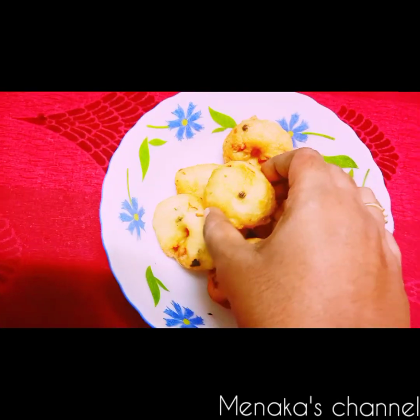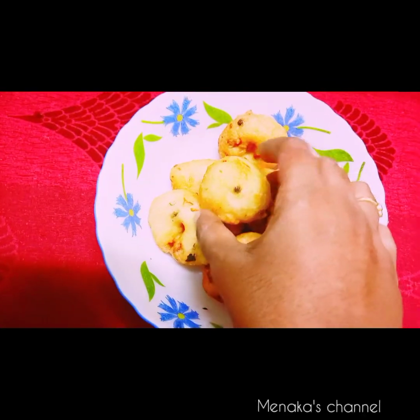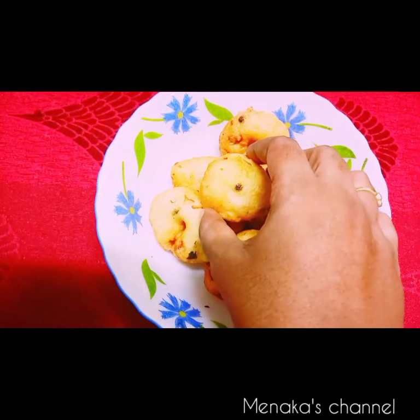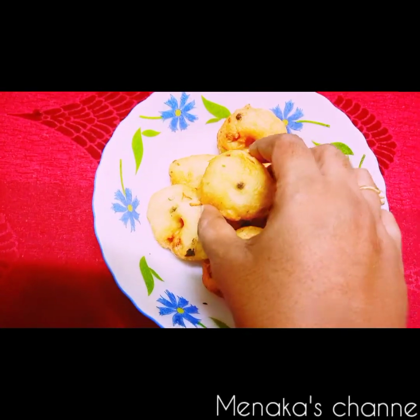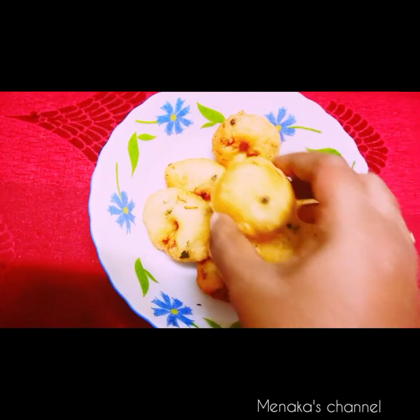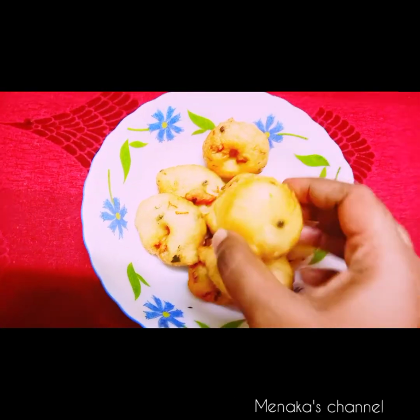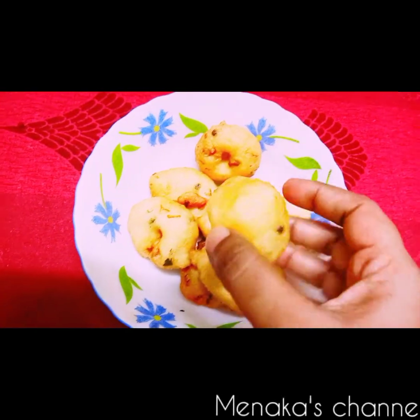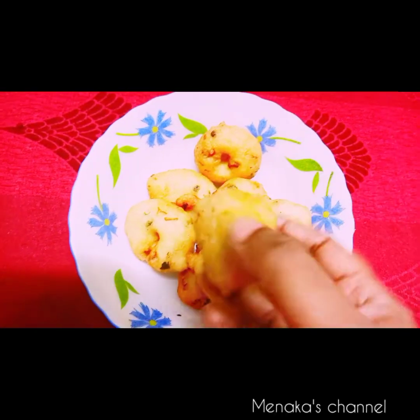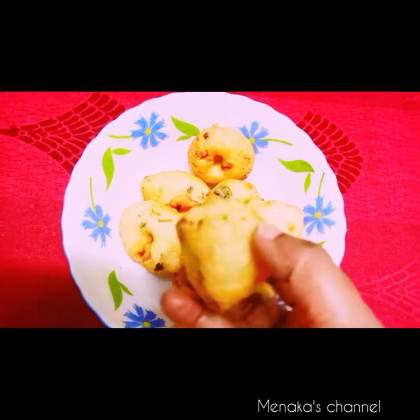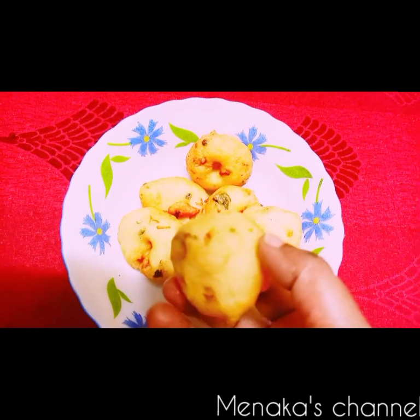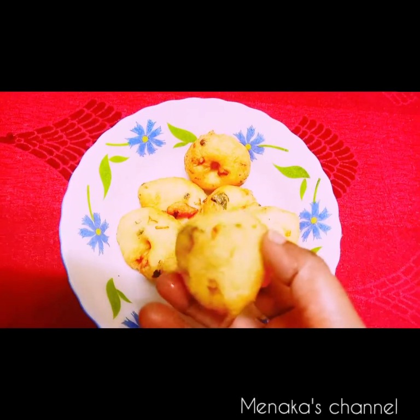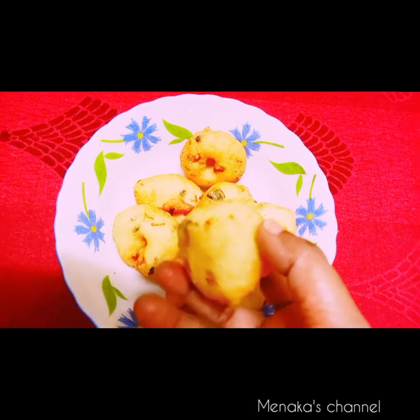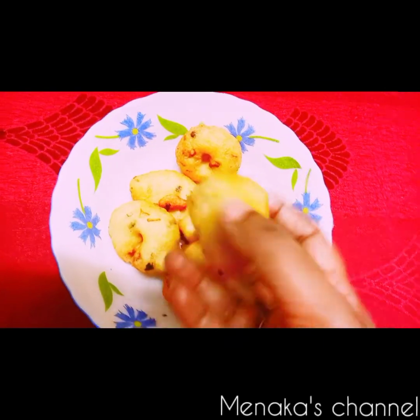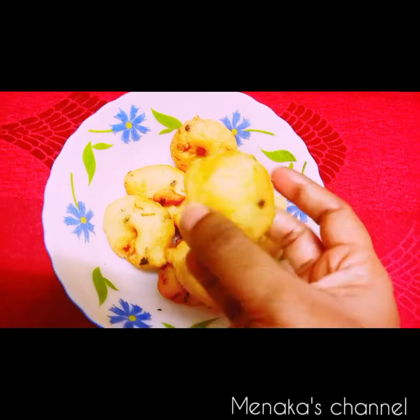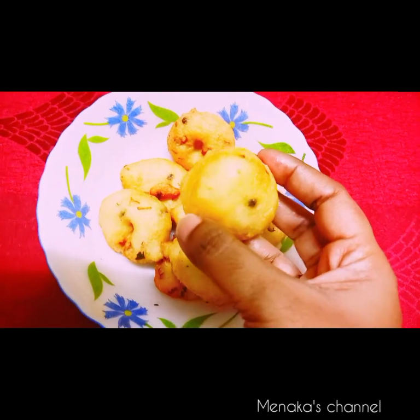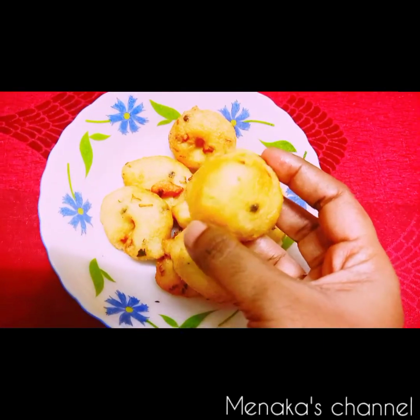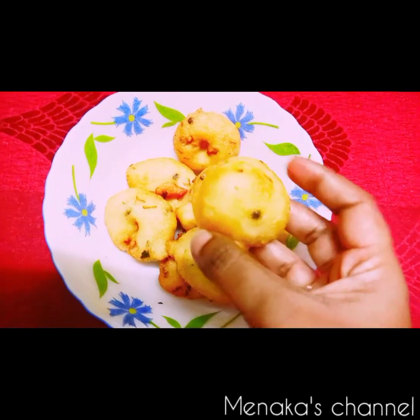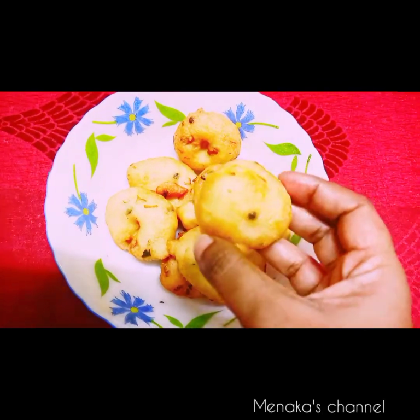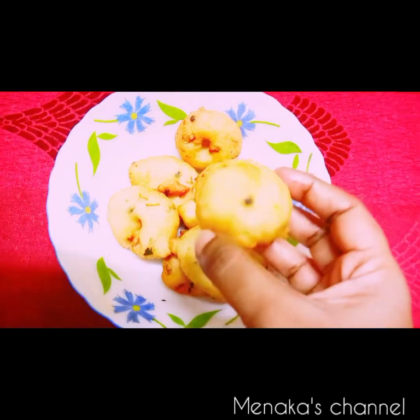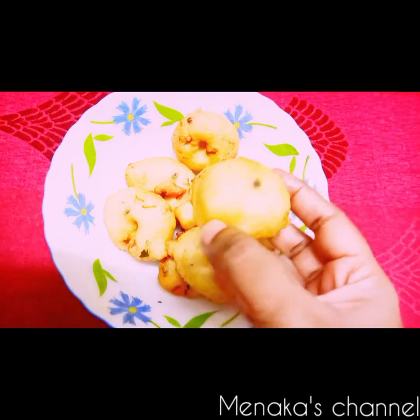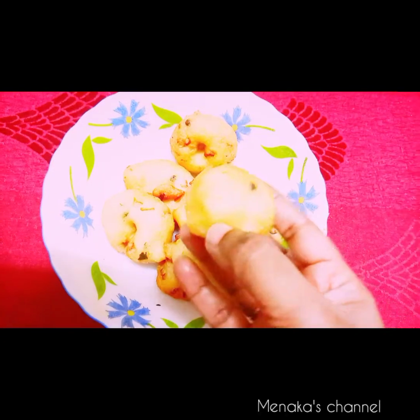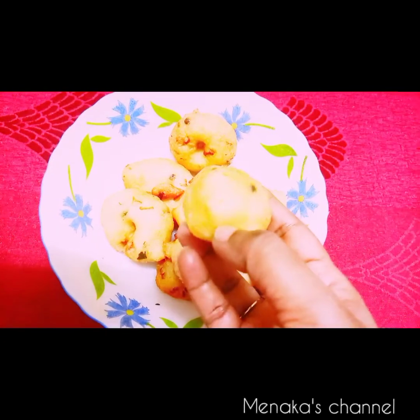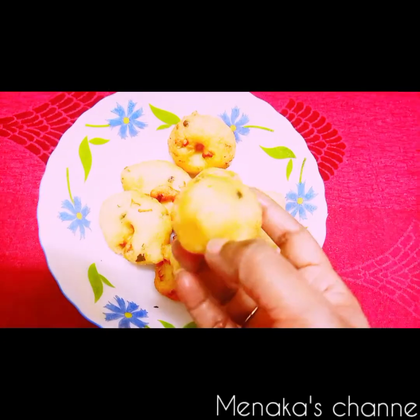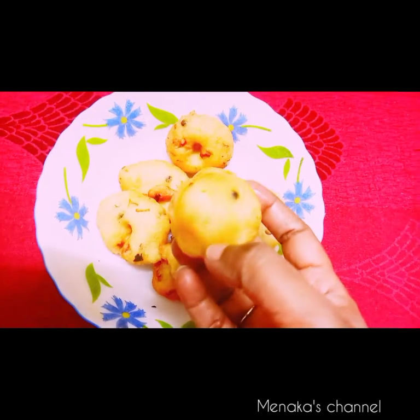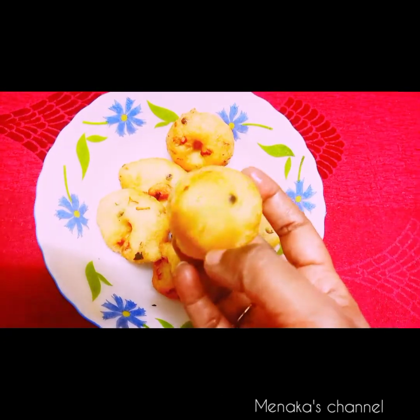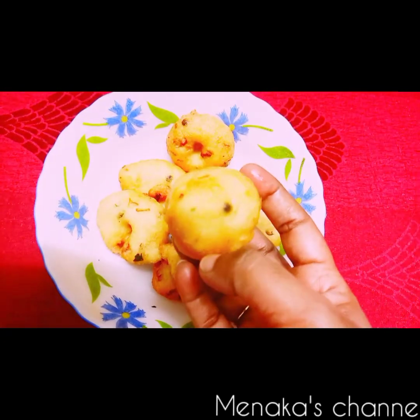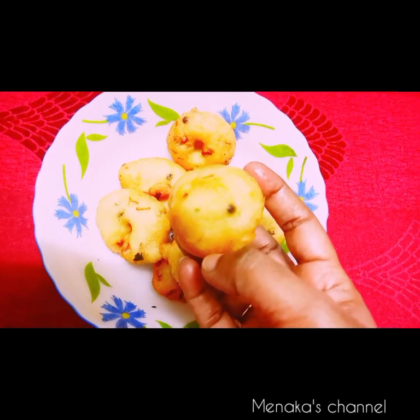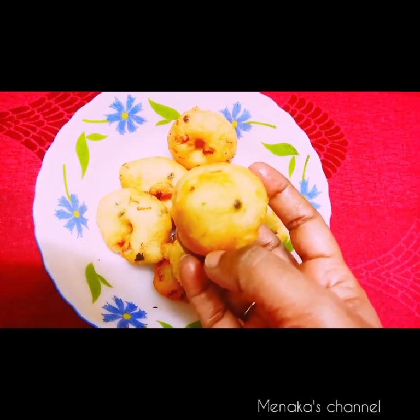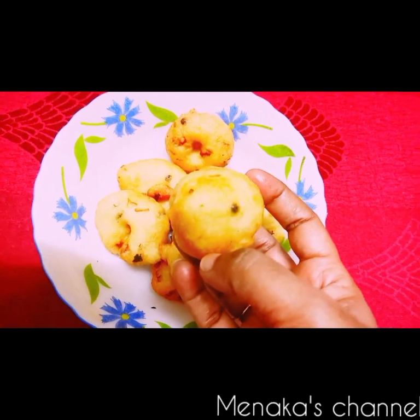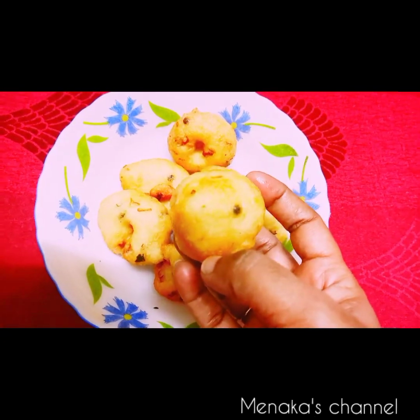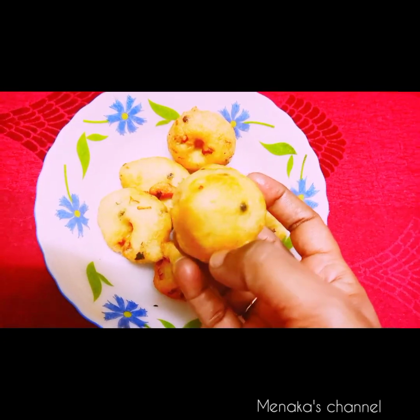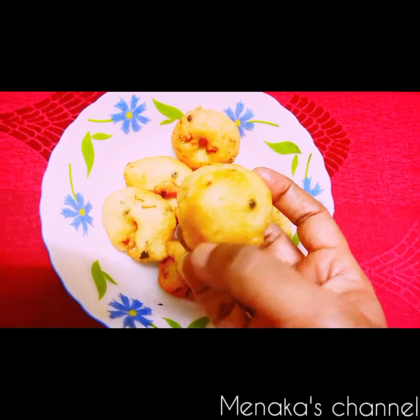If you don't know how to make the vadas in the traditional shape, you can also make them in a round shape — like bondas.